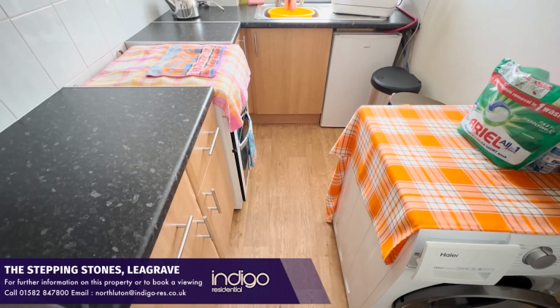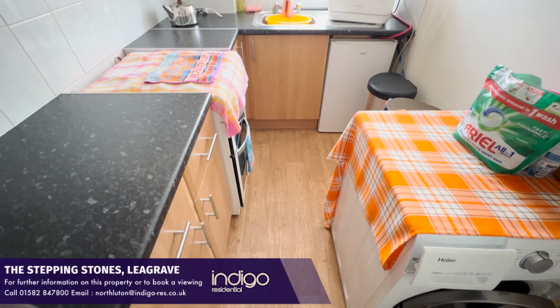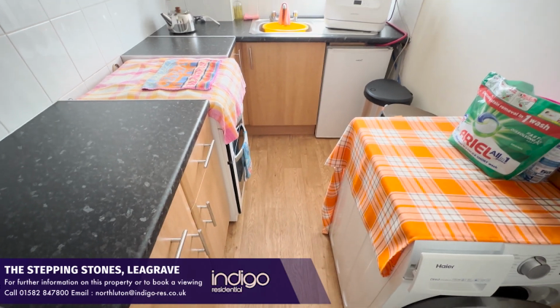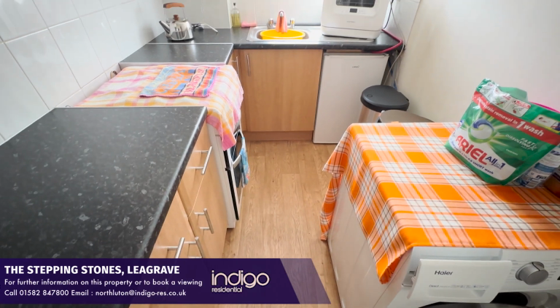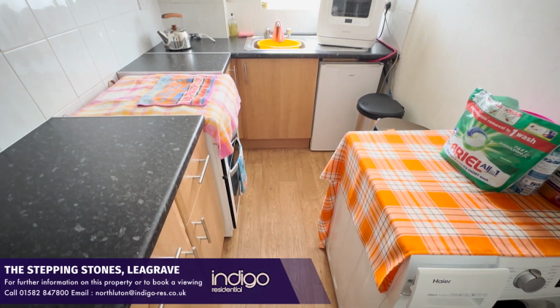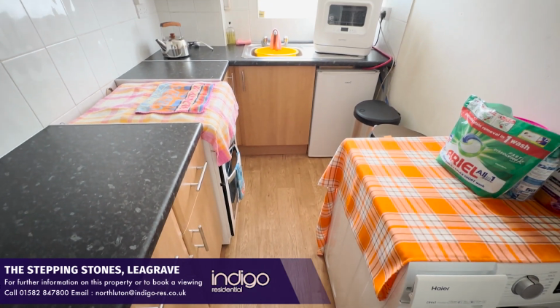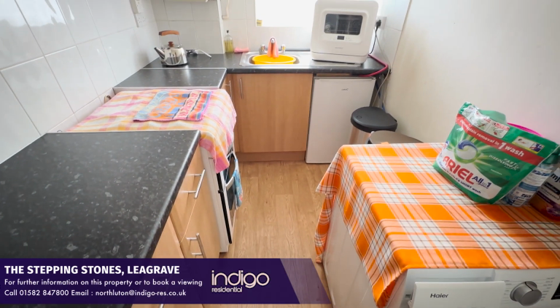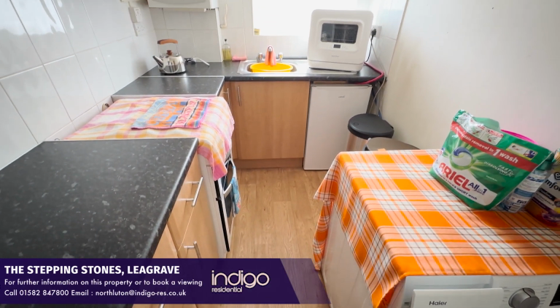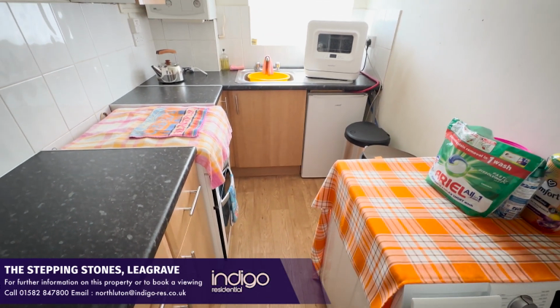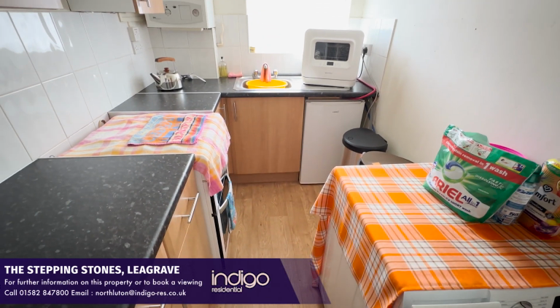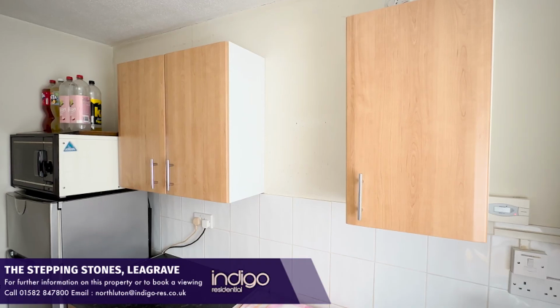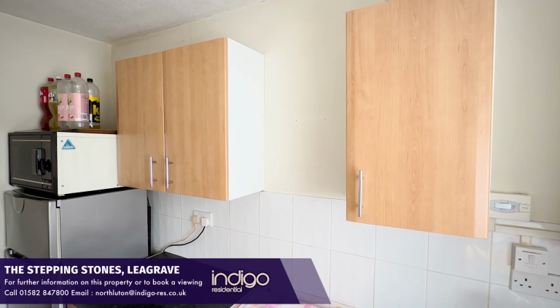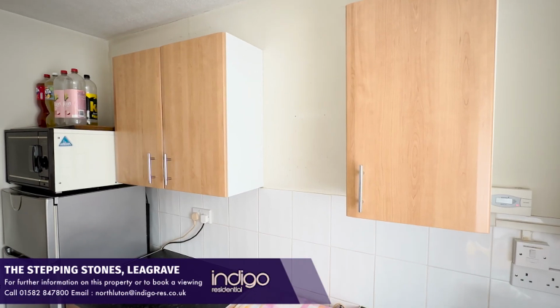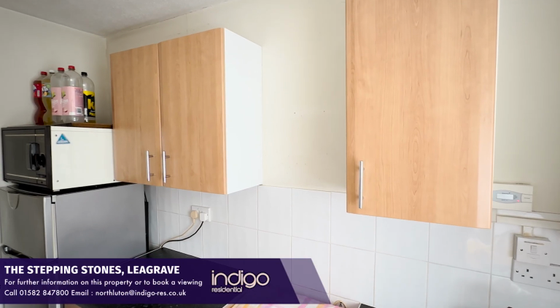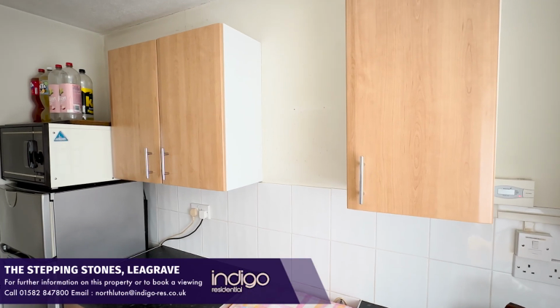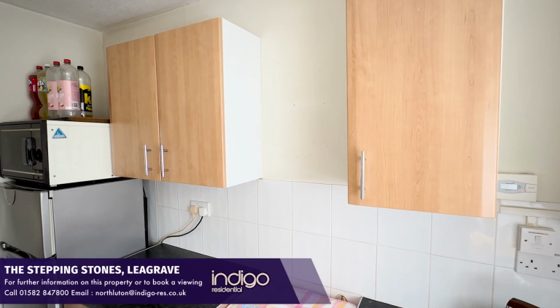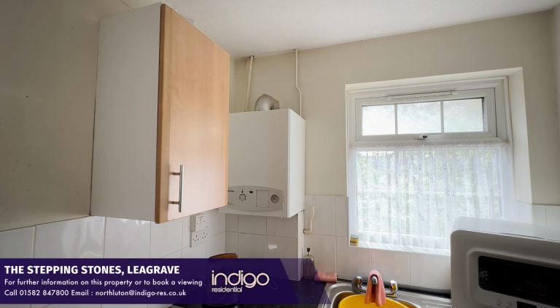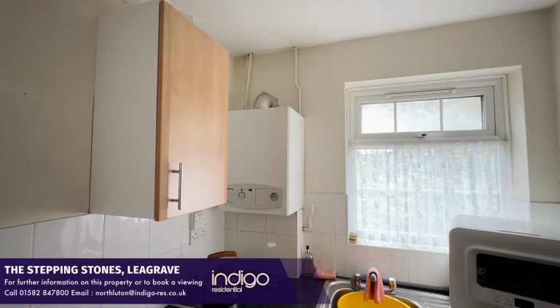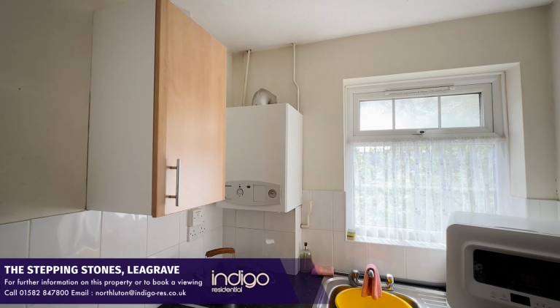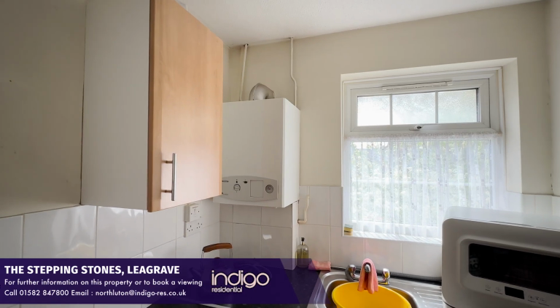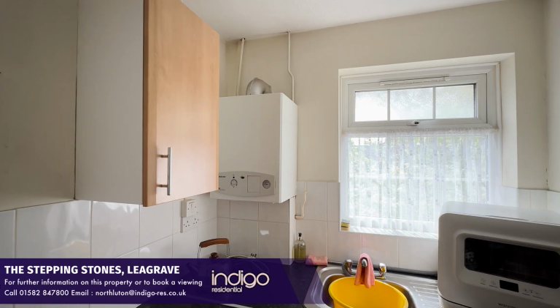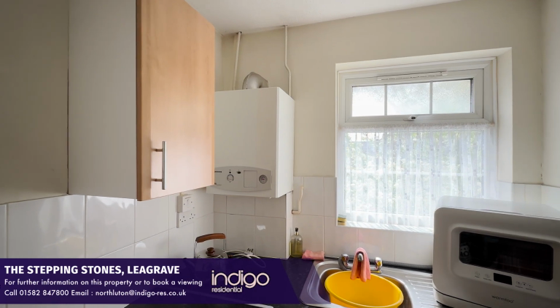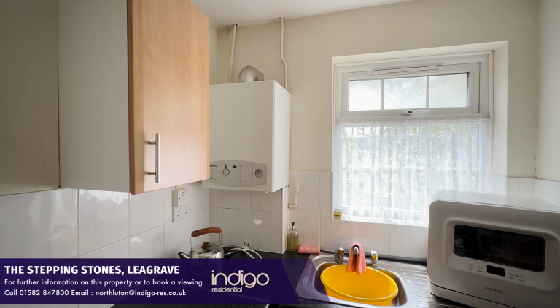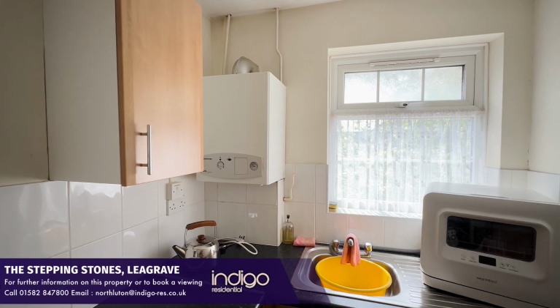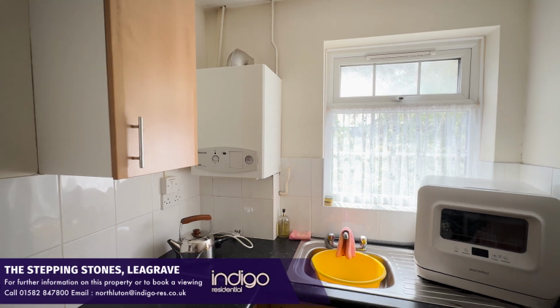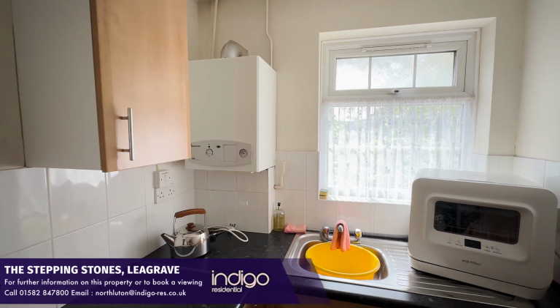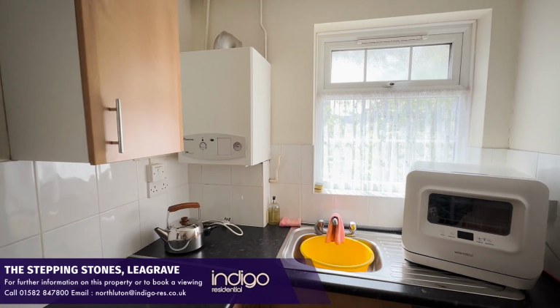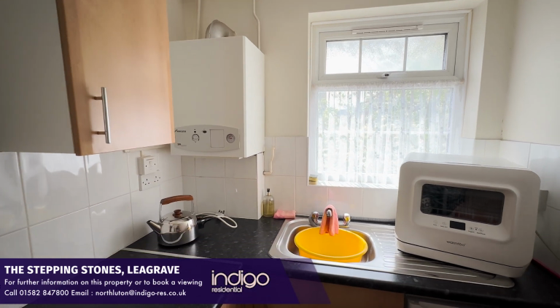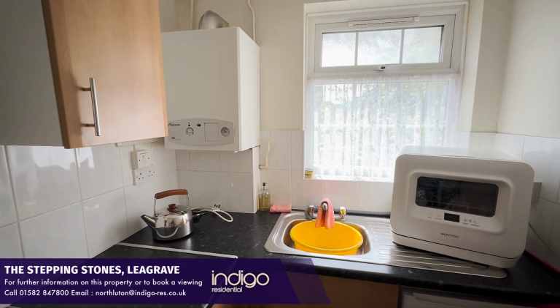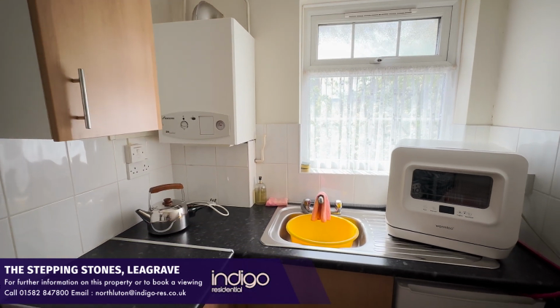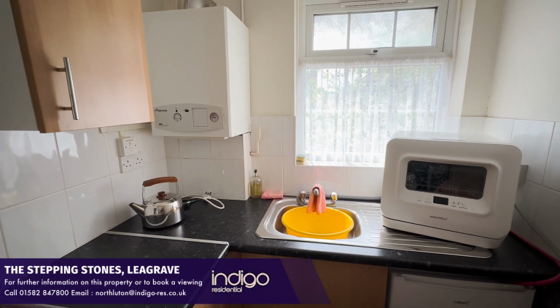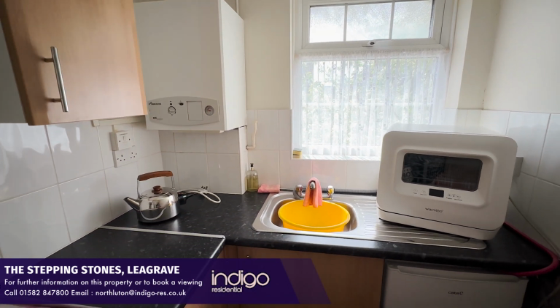The kitchen is a good size and comprises of modern wall and base units, inset sink unit, and there's space for appliances.